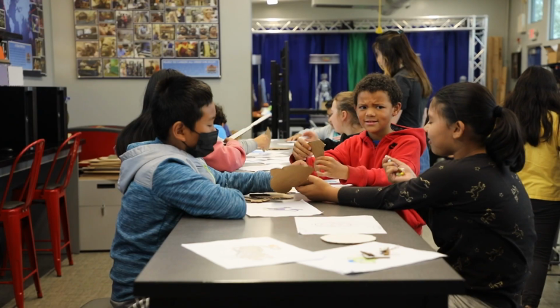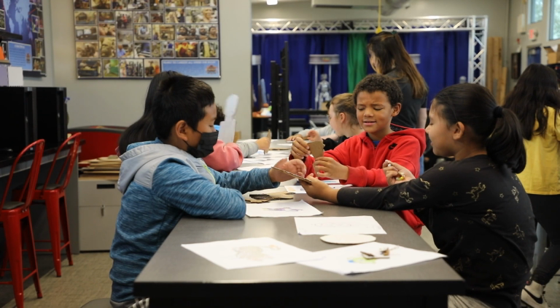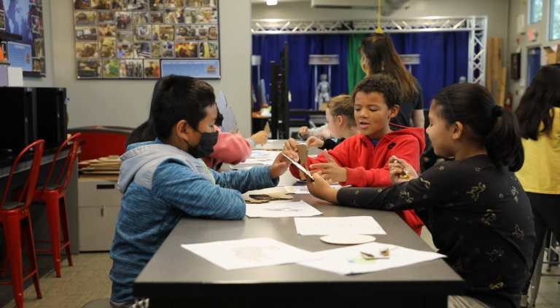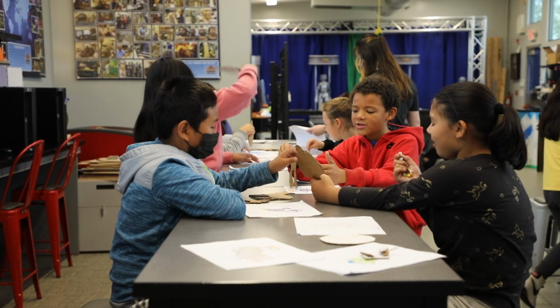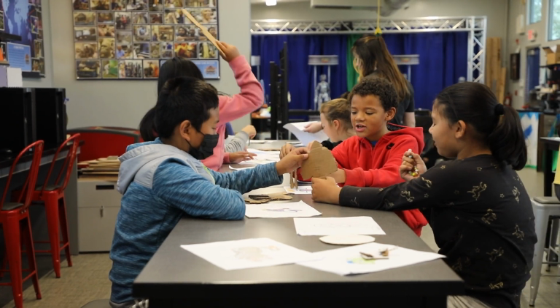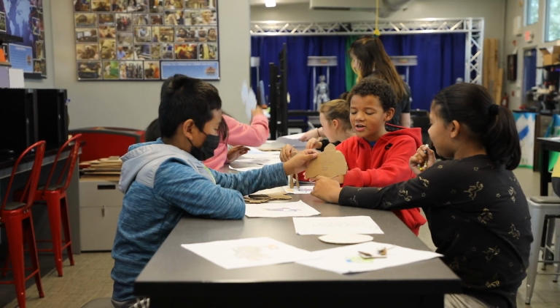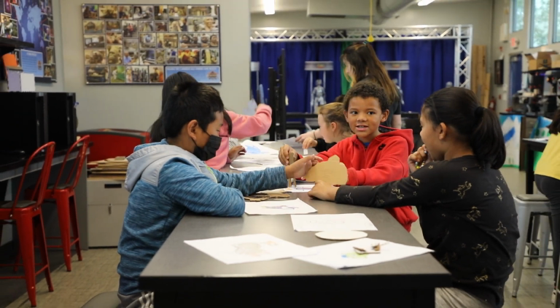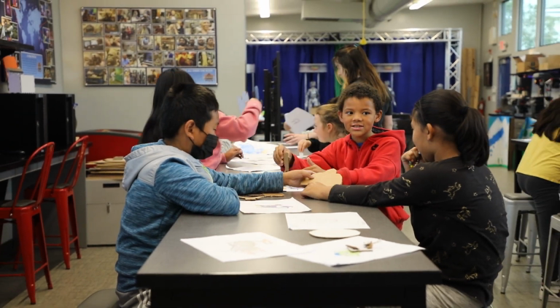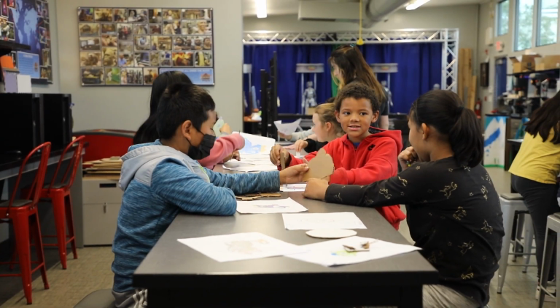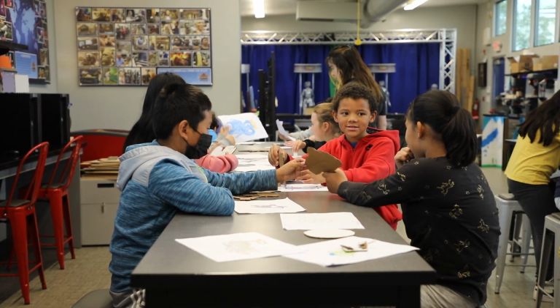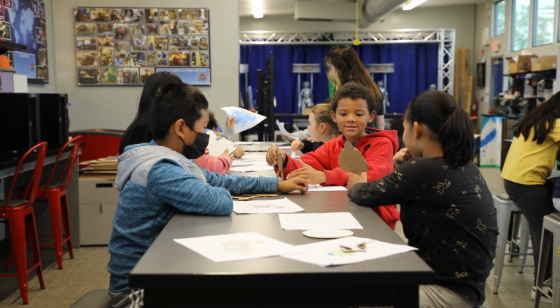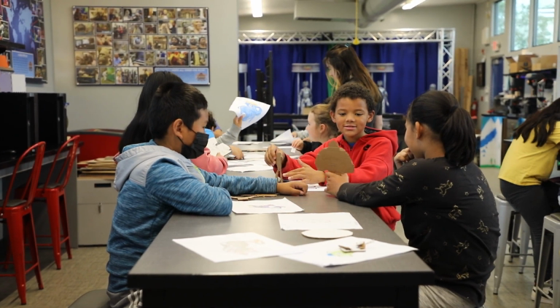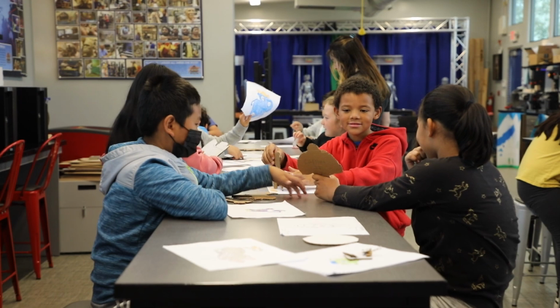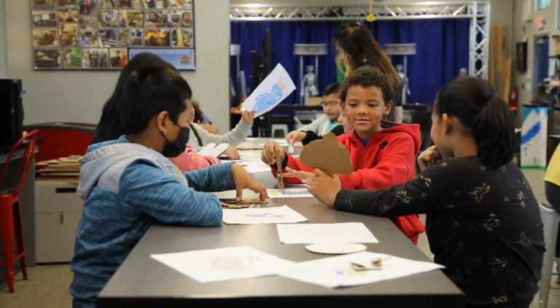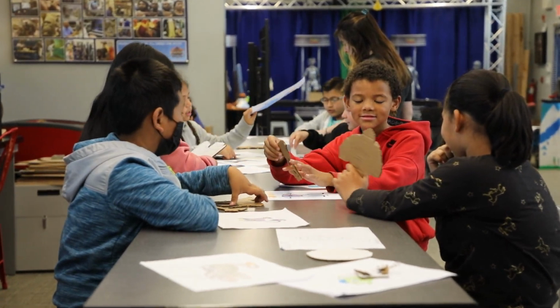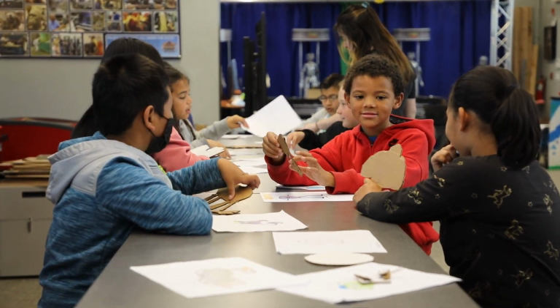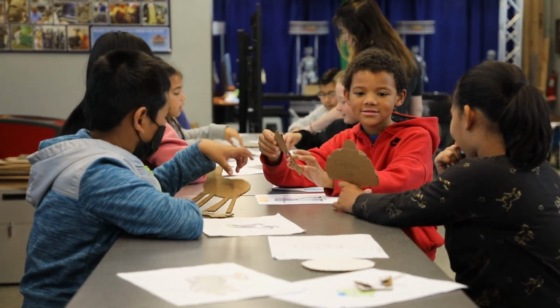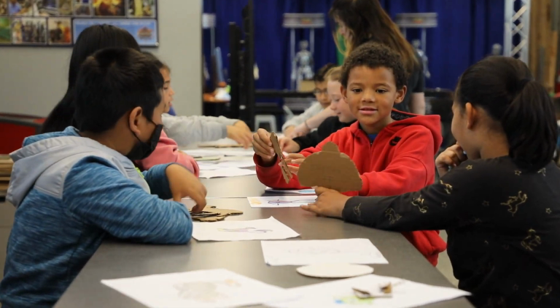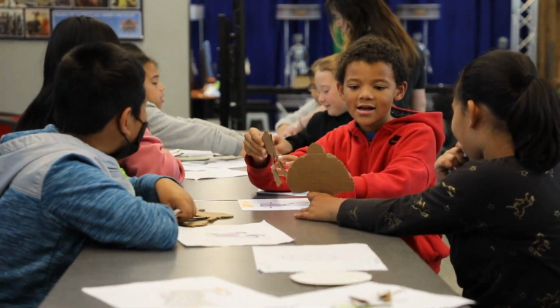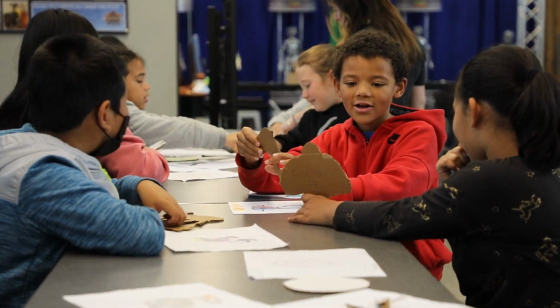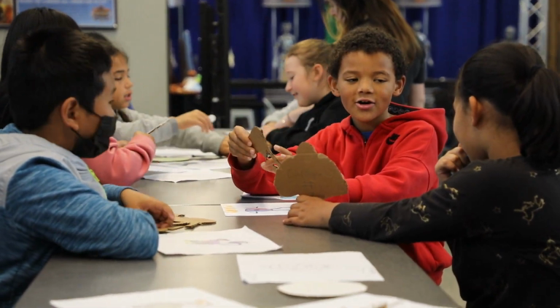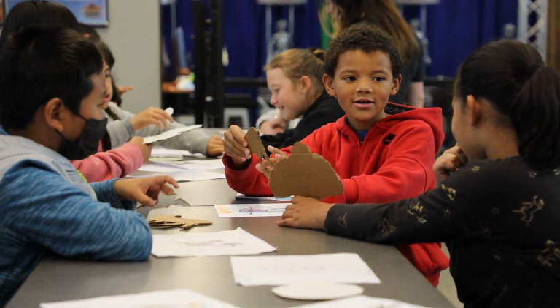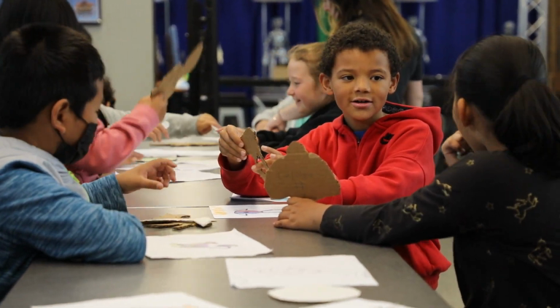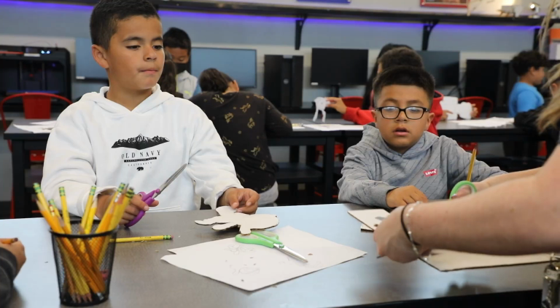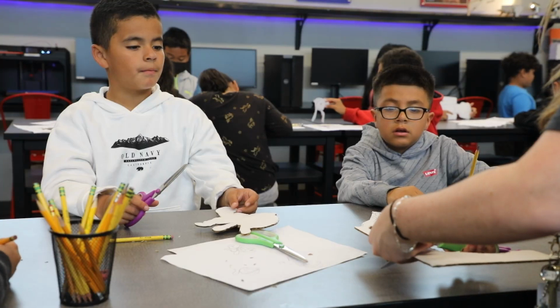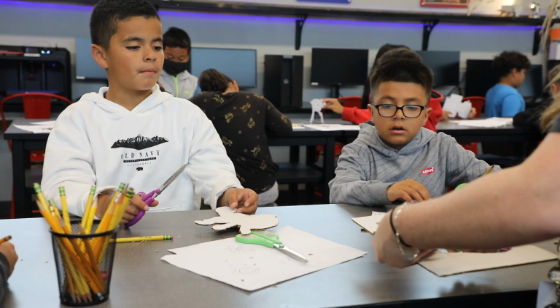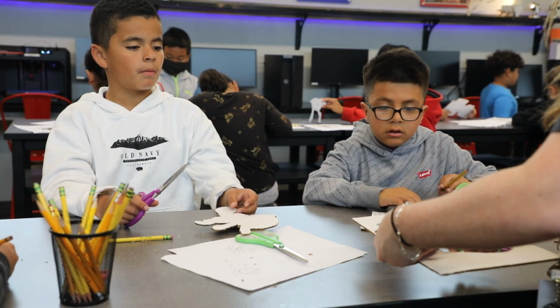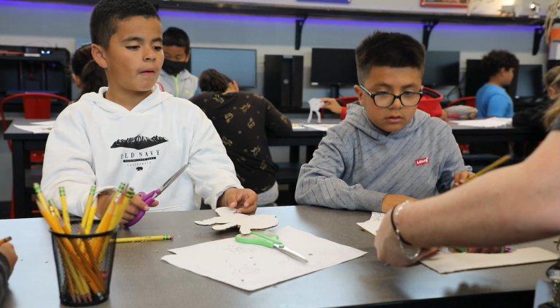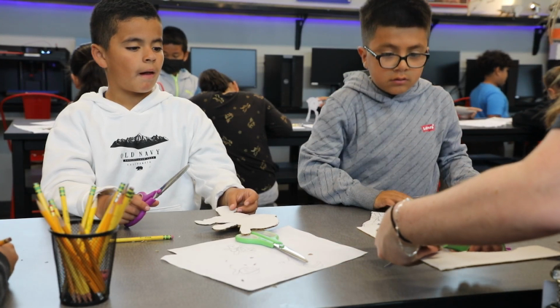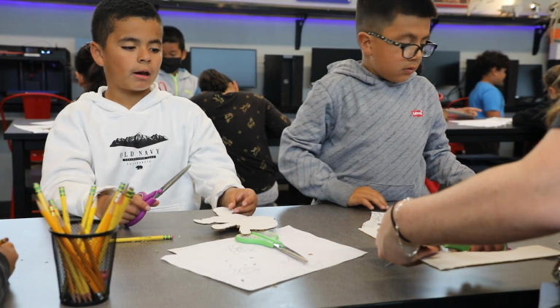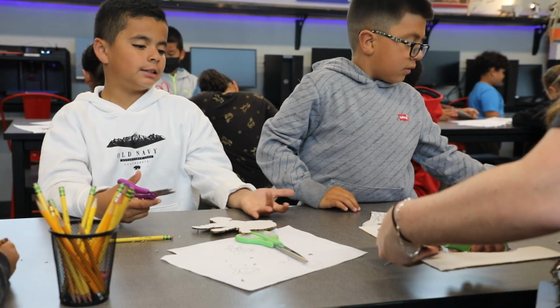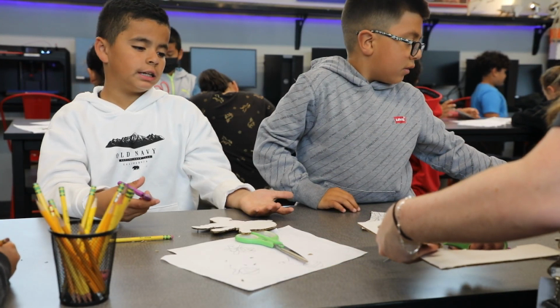They get to learn how to work through their frustrations and gain perseverance, and work with their peers to find solutions to the problems they encounter when they're creating their projects.